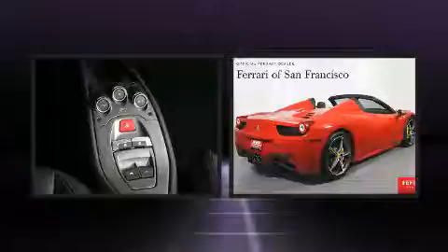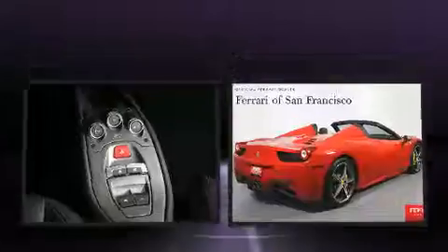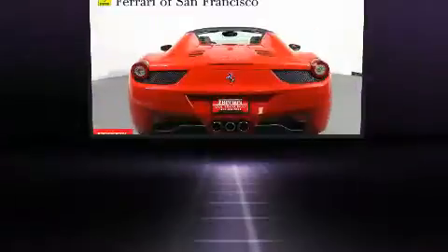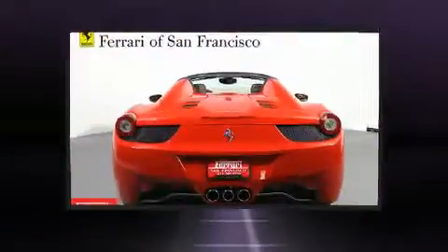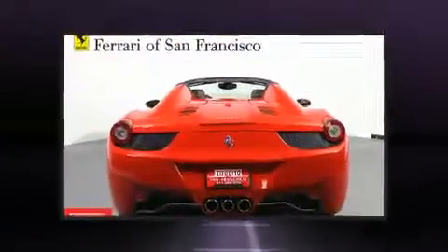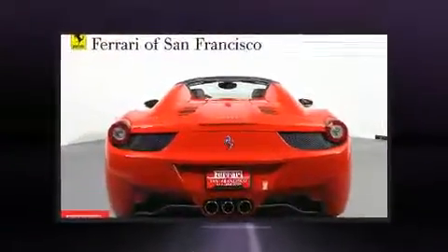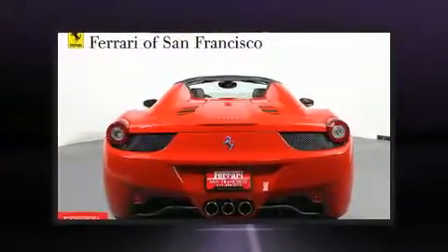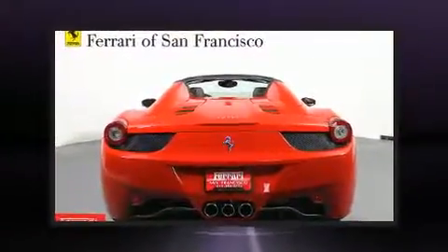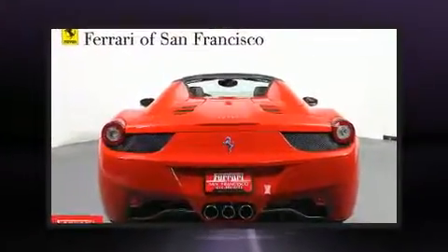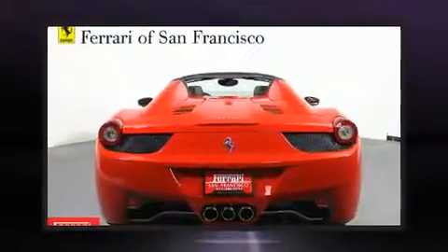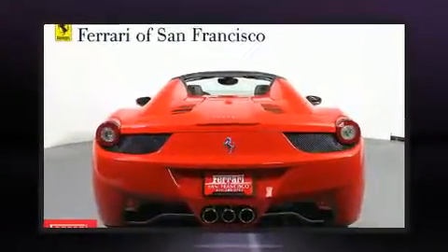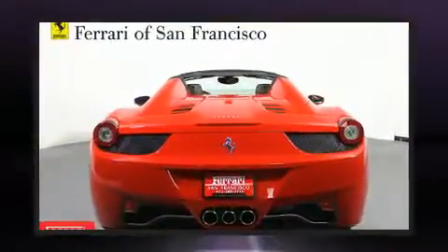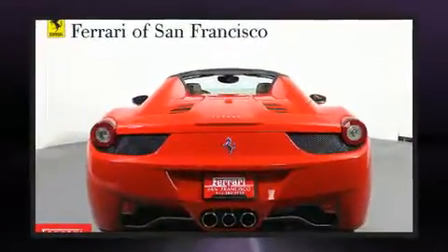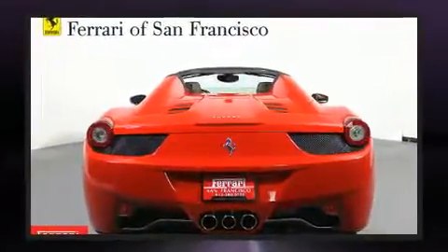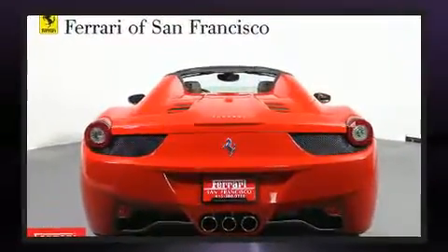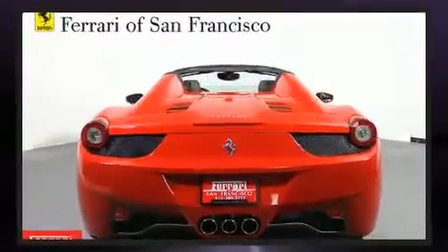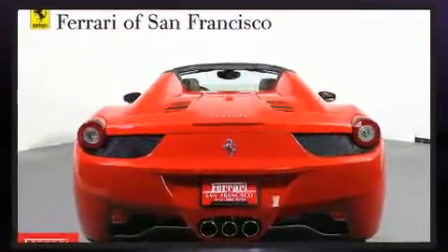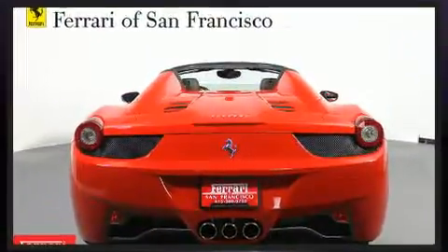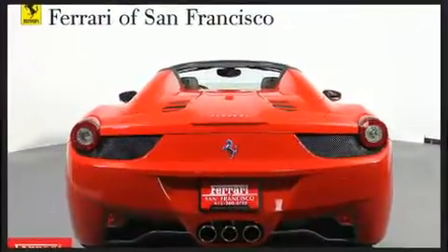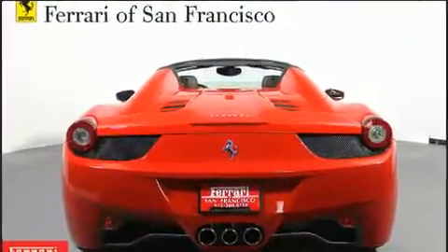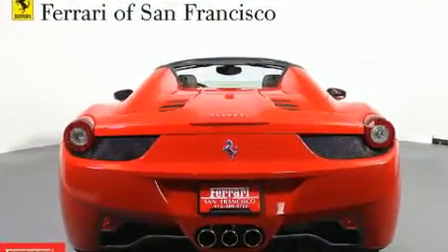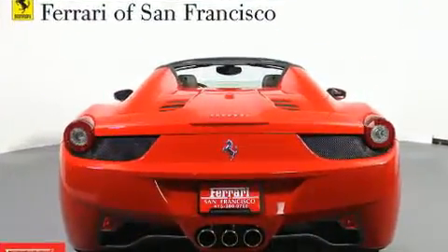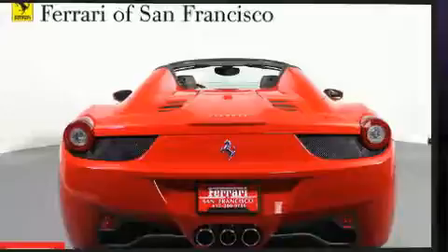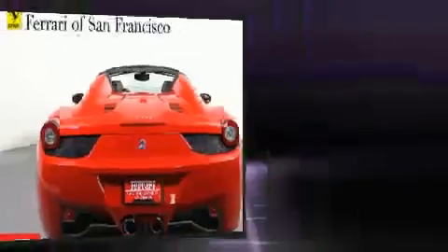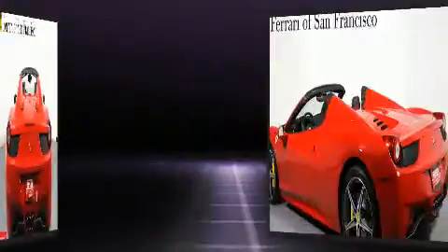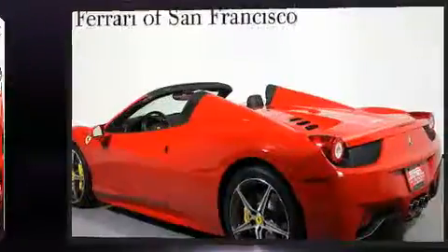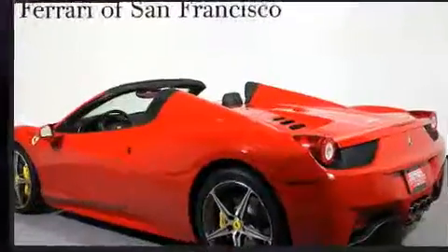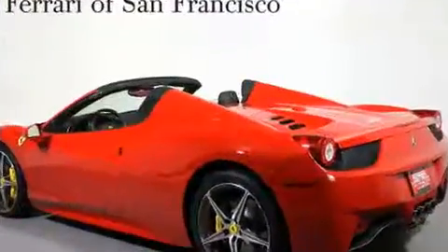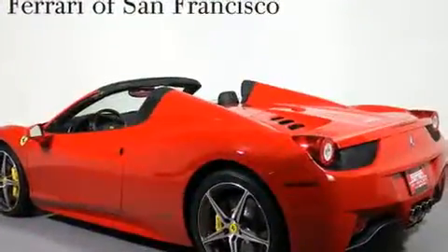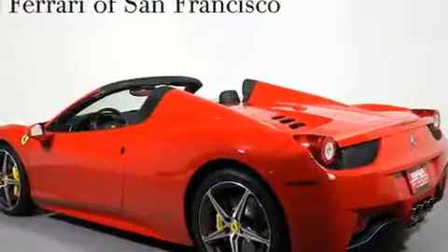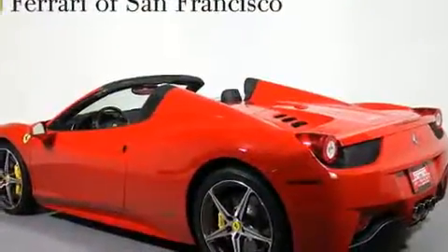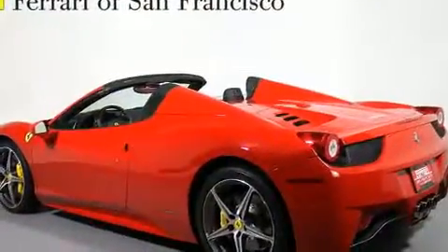Under the hood, you'll find an 8-cylinder engine with more than 400 horsepower, providing a smooth and predictable driving experience.